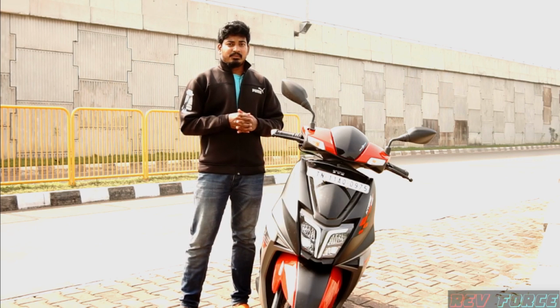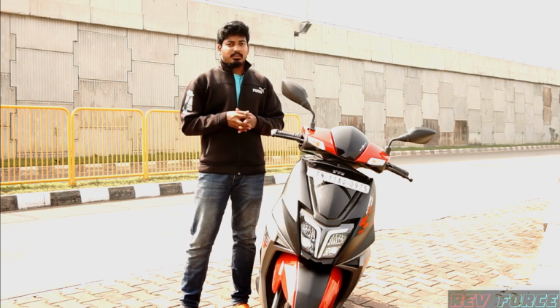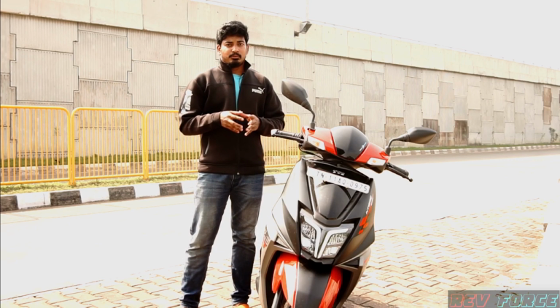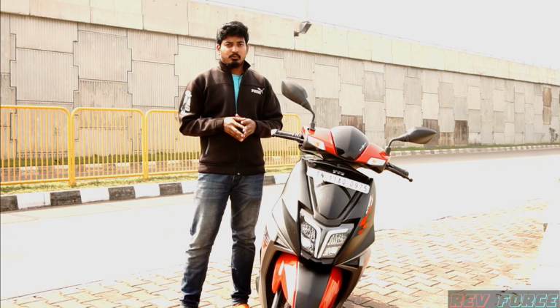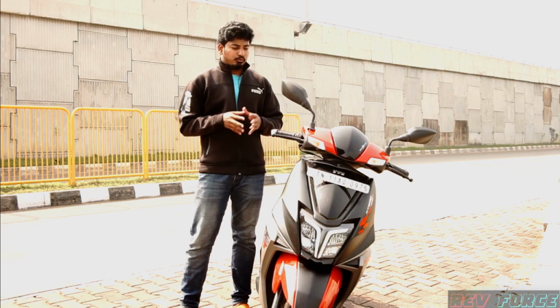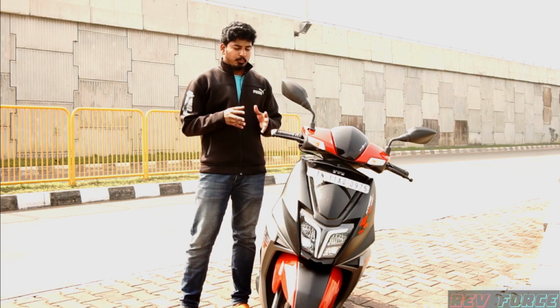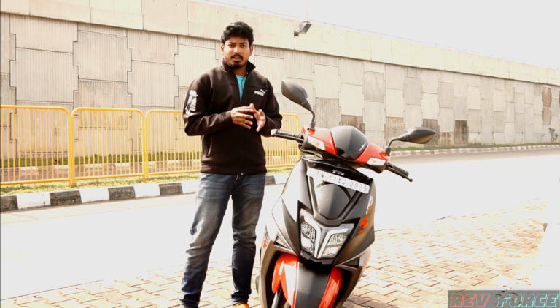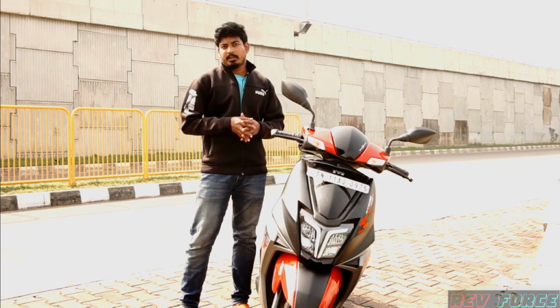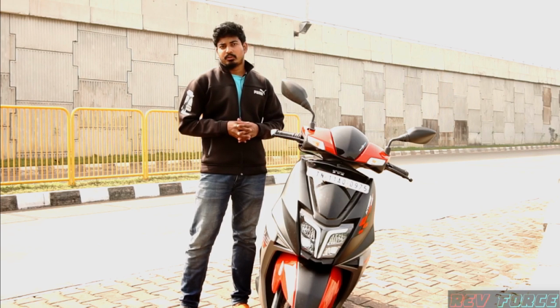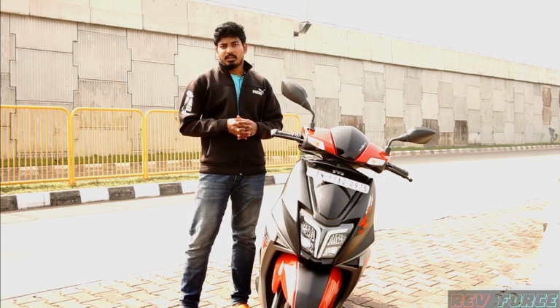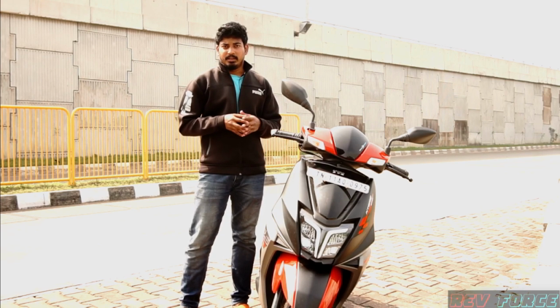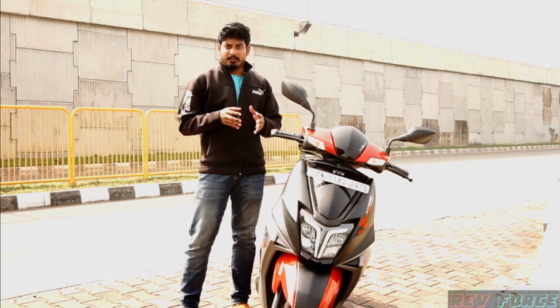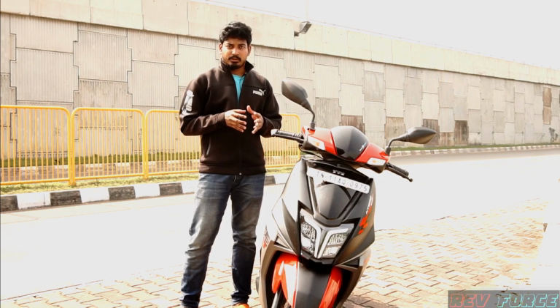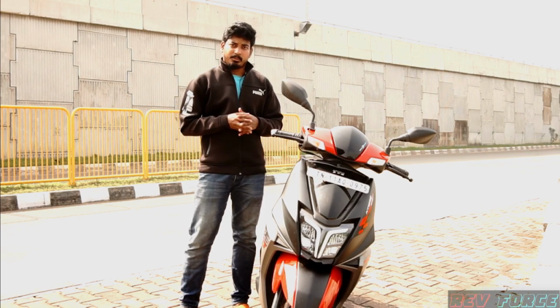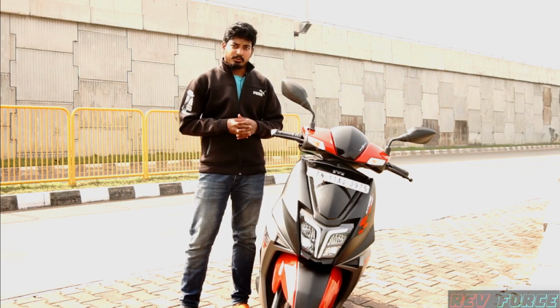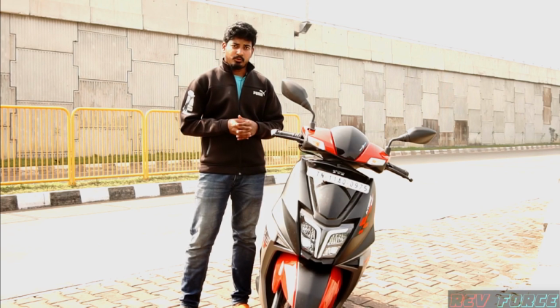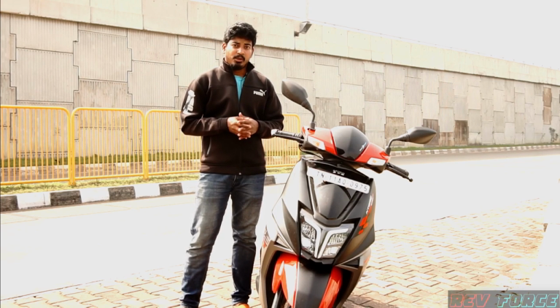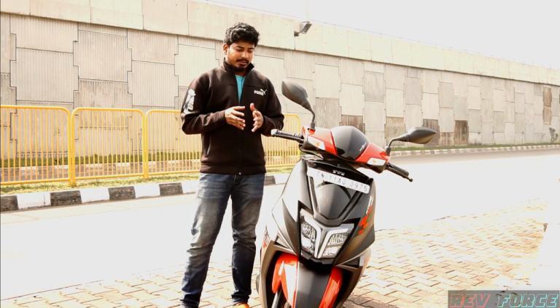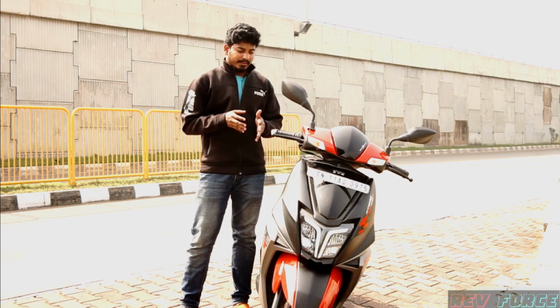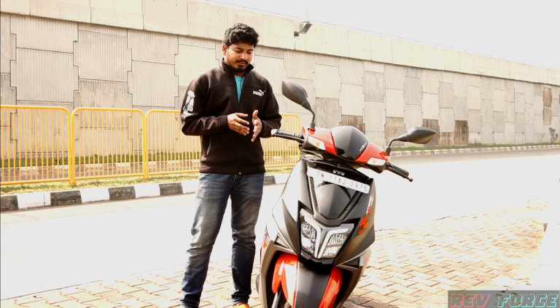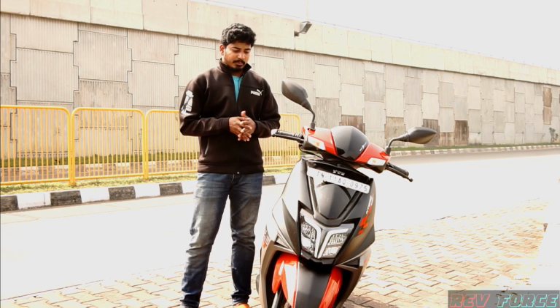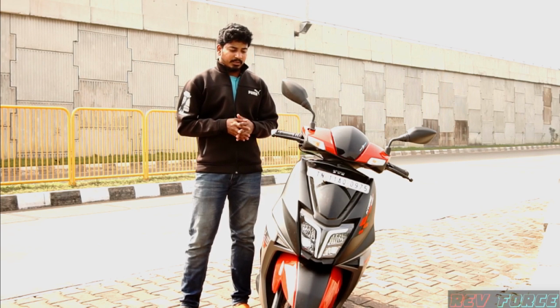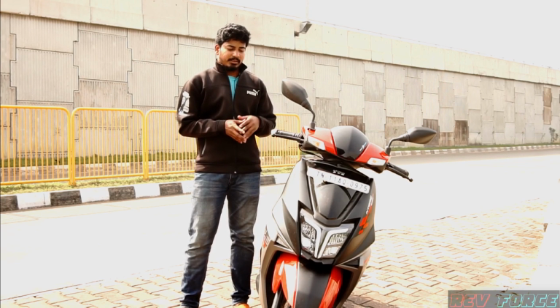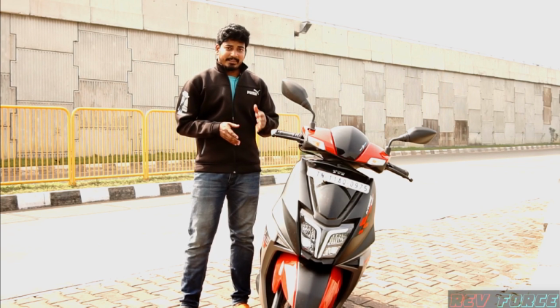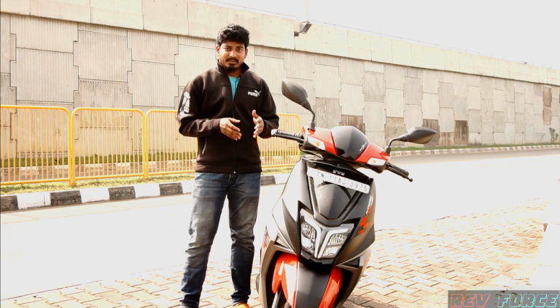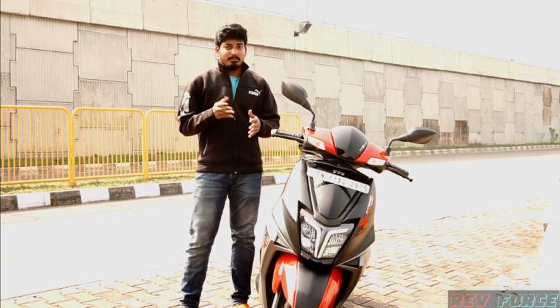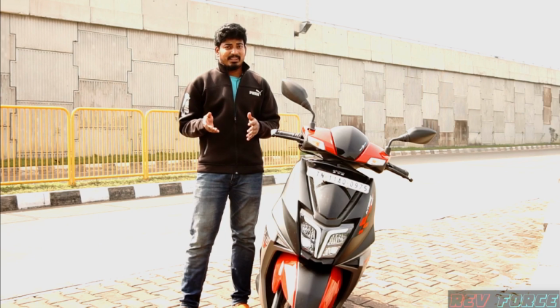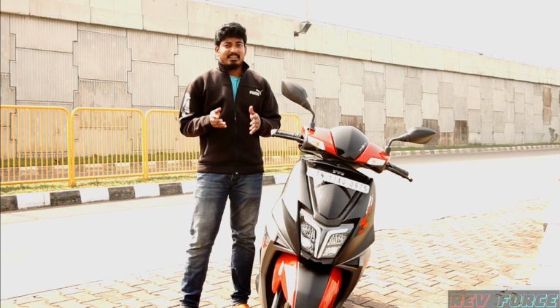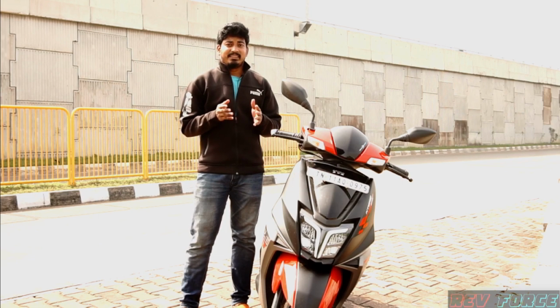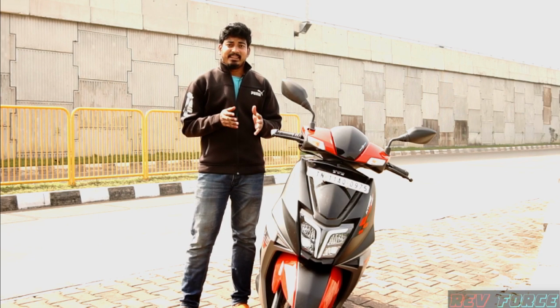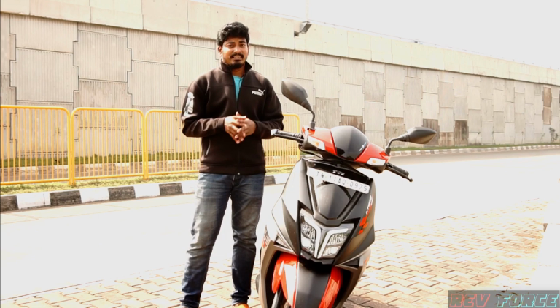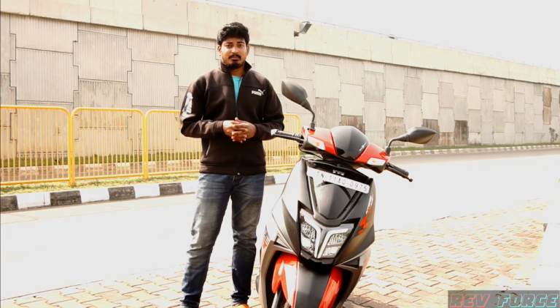TVS has a super awesome update for the N-Torq. In this Race Edition, it comes in a red, black and grey color scheme.